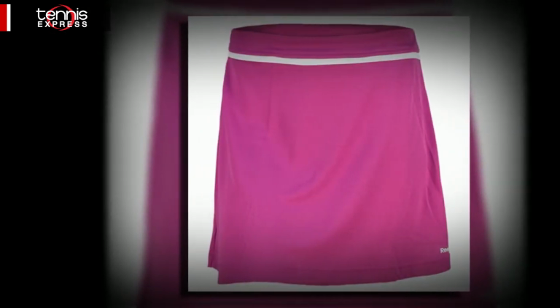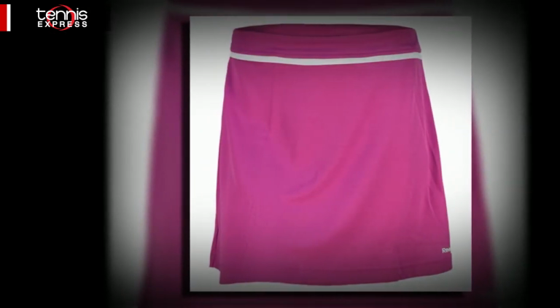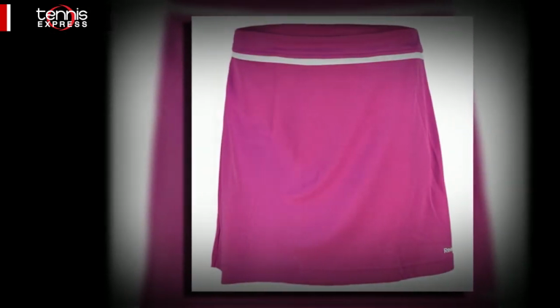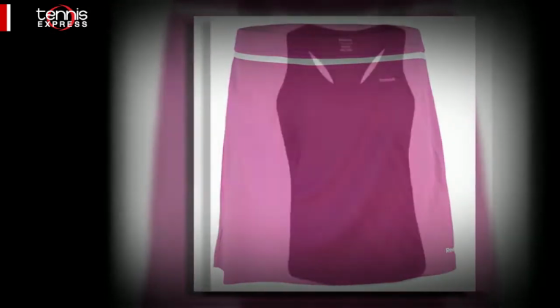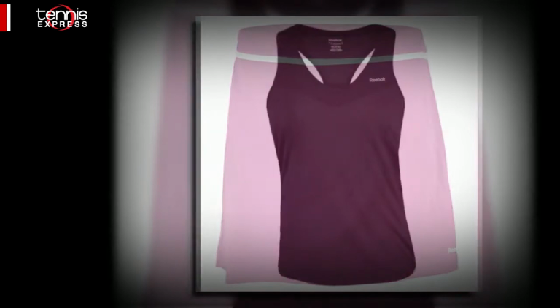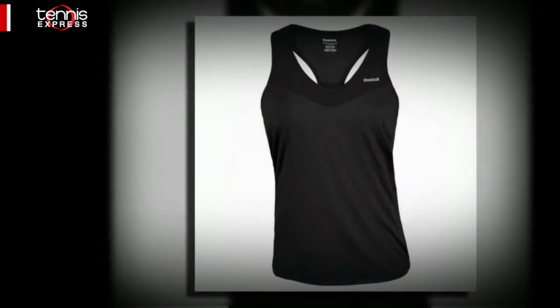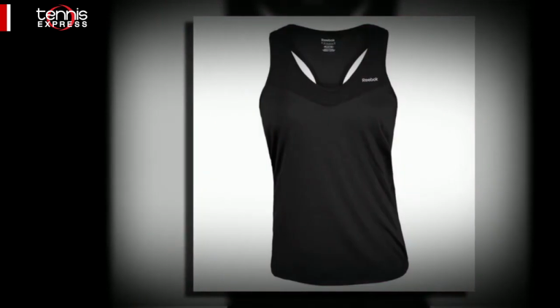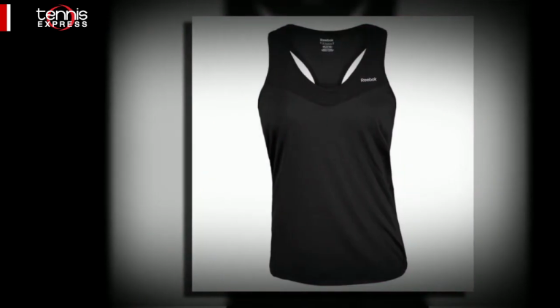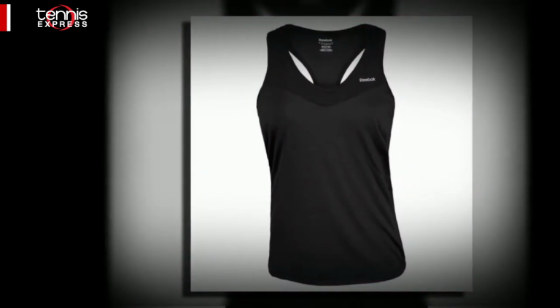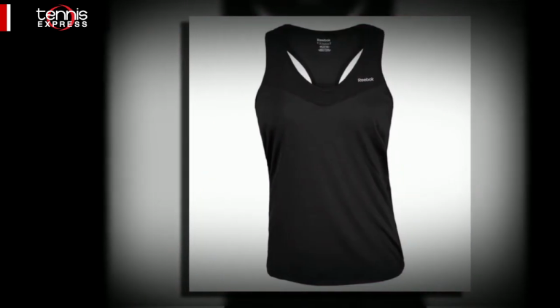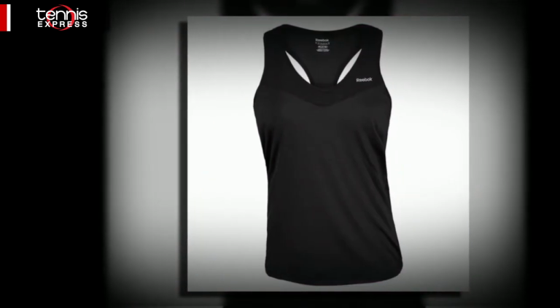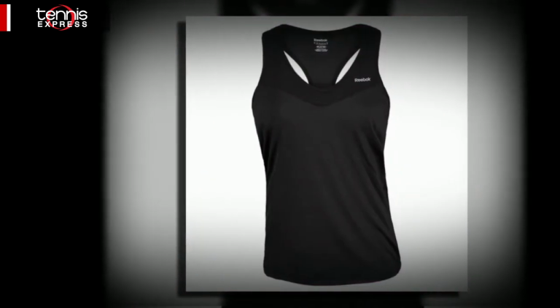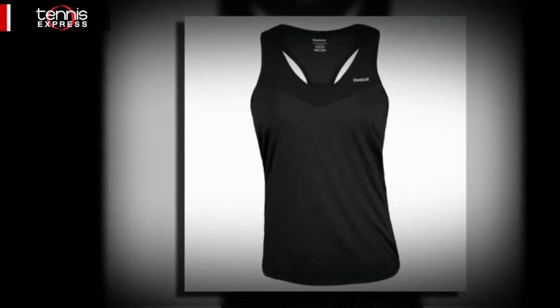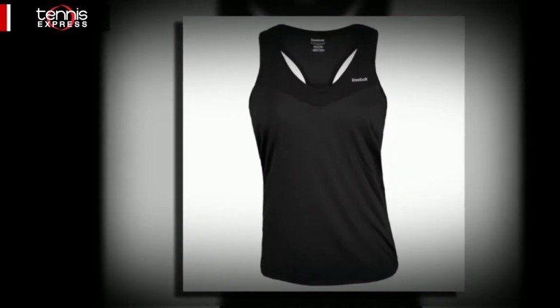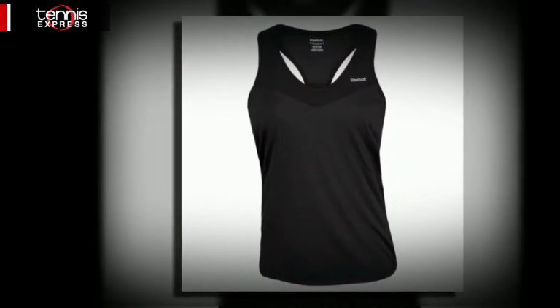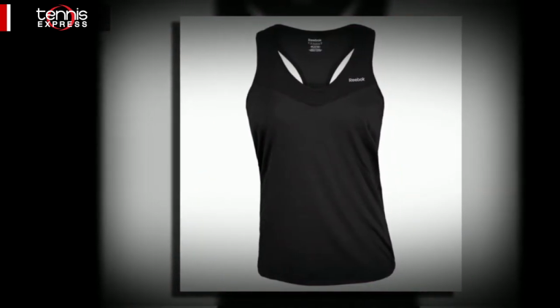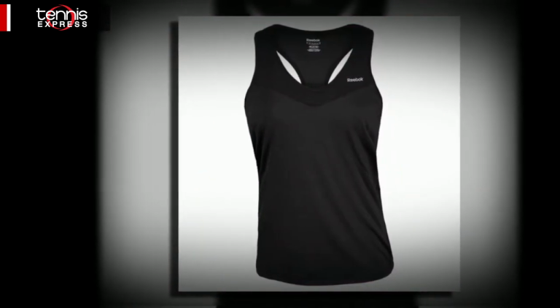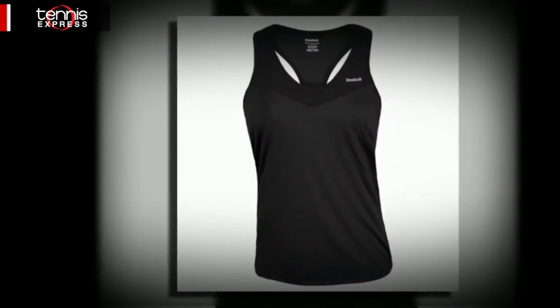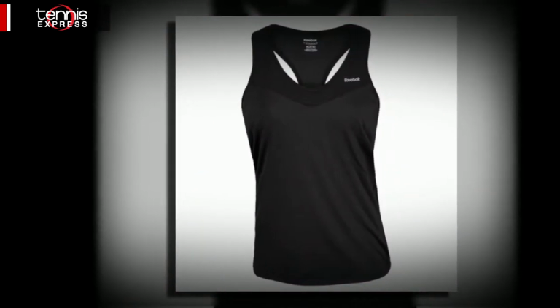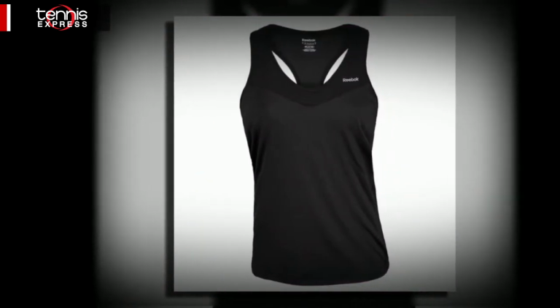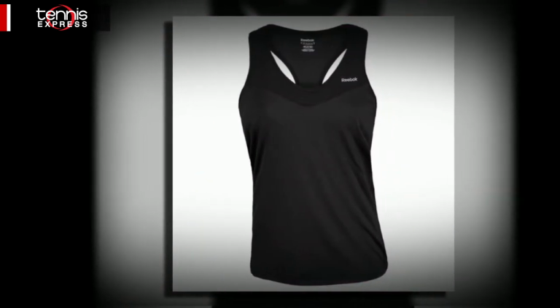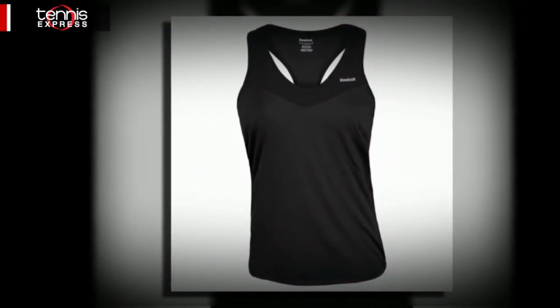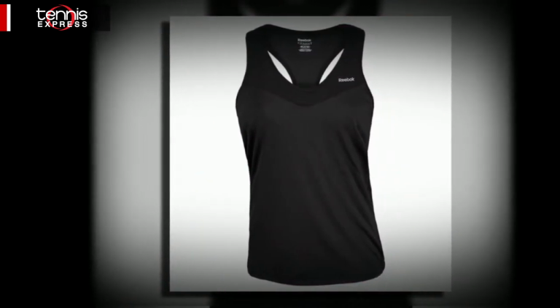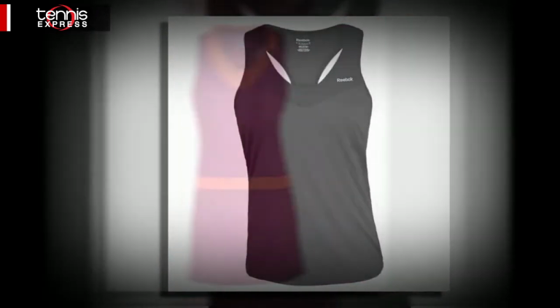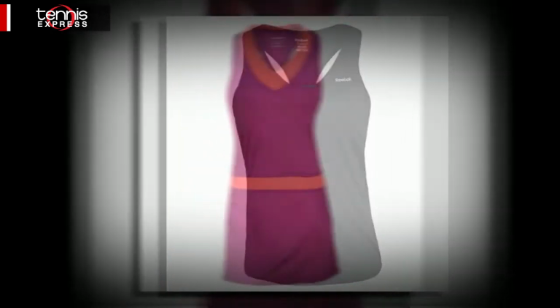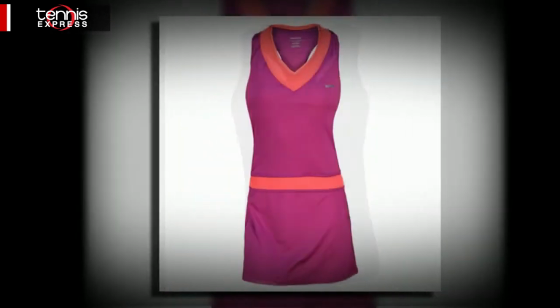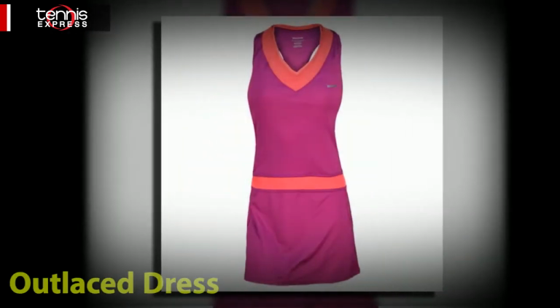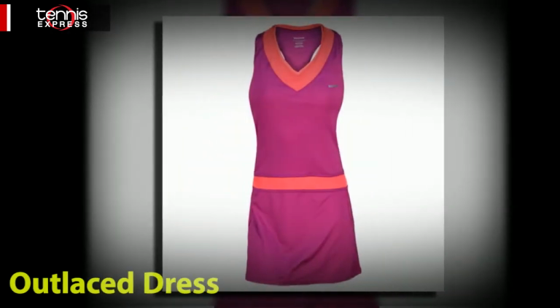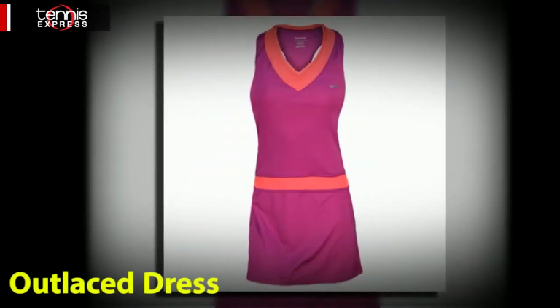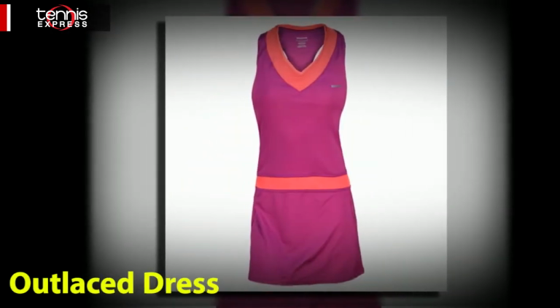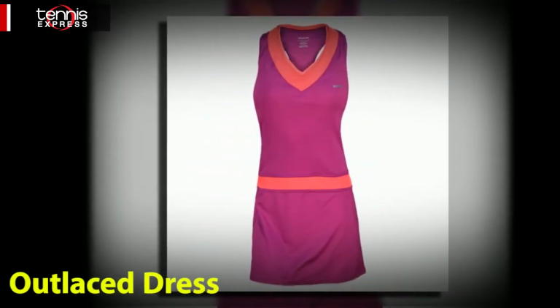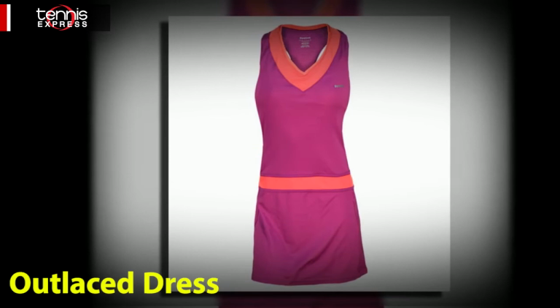The pieces in this collection are designed with a slim fit, so they give you a flattering lean look without being tight and fitted.